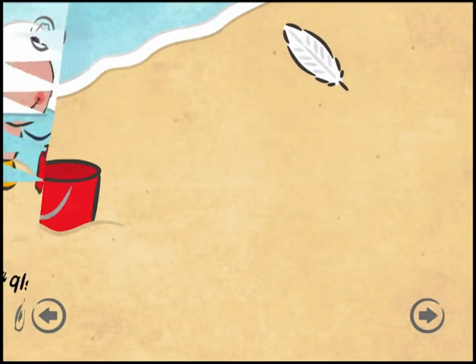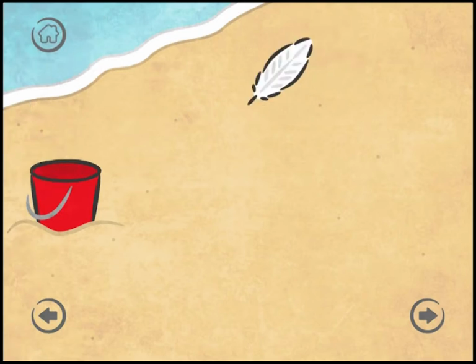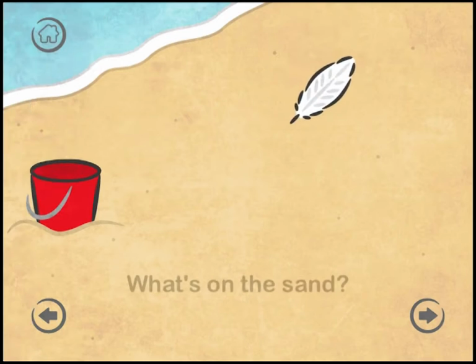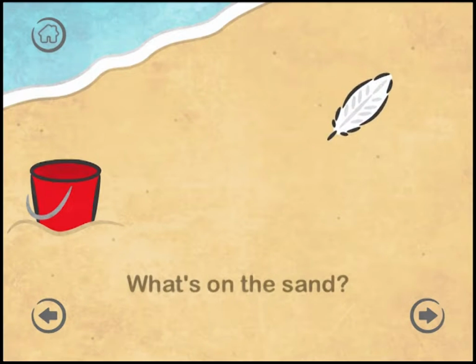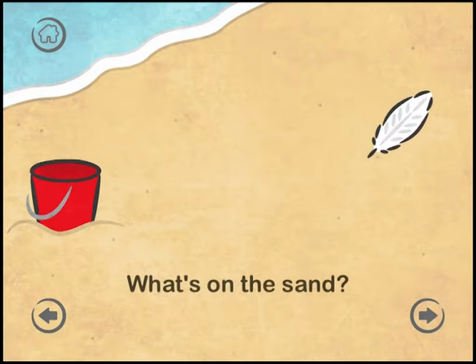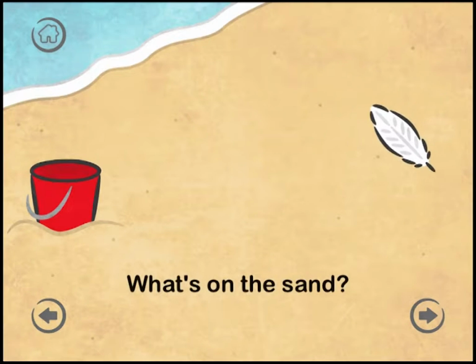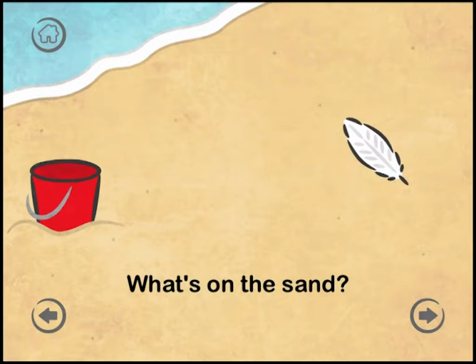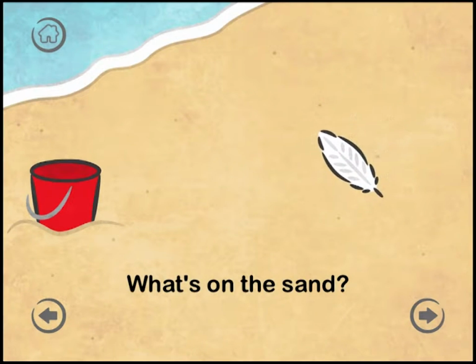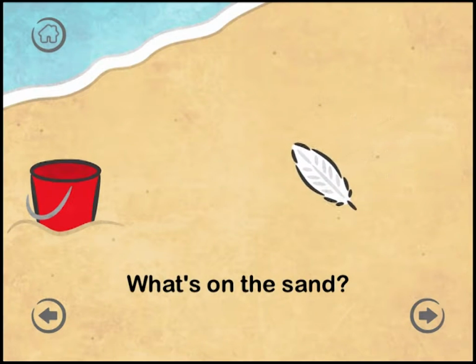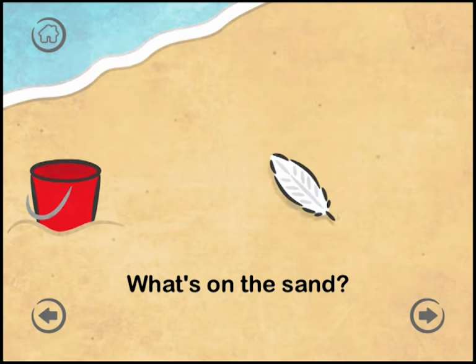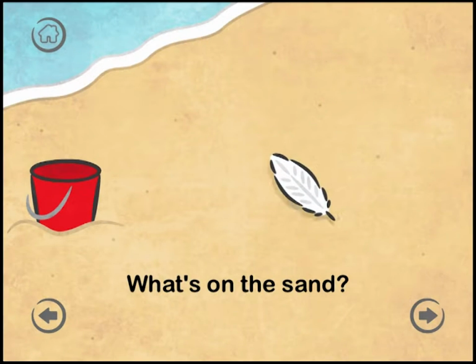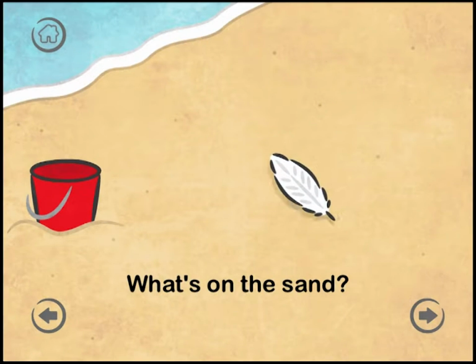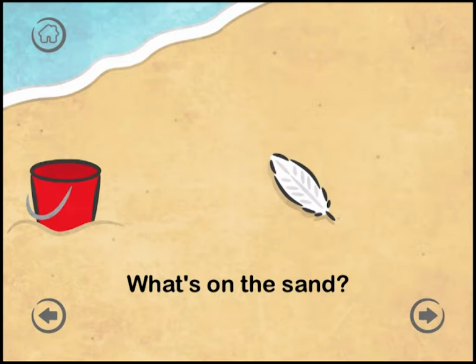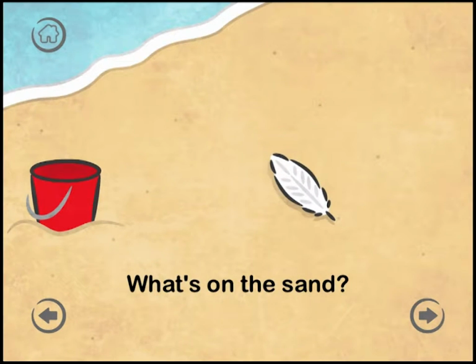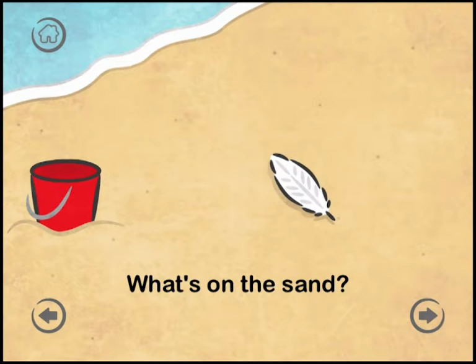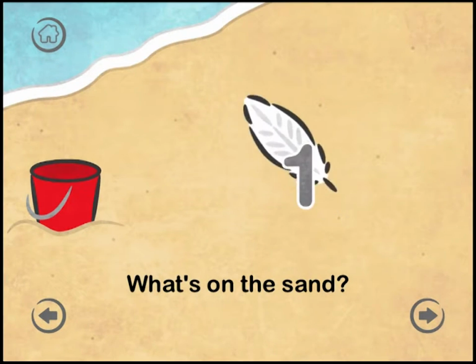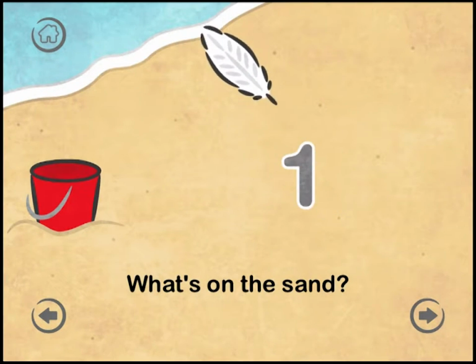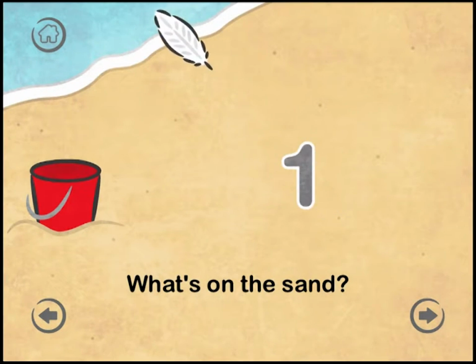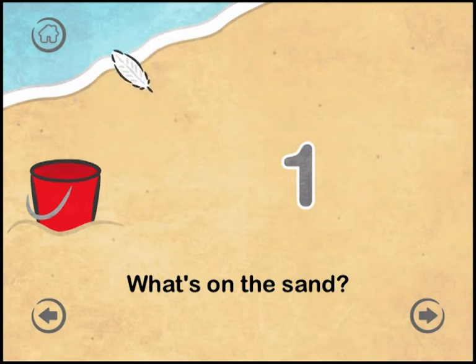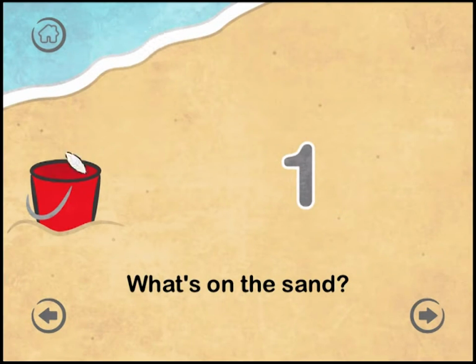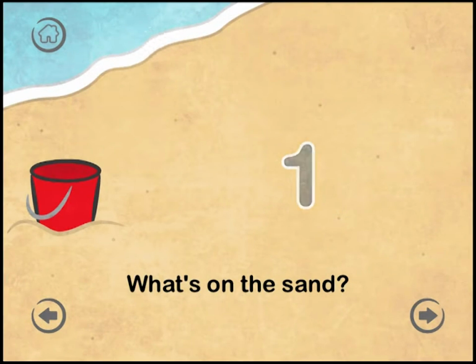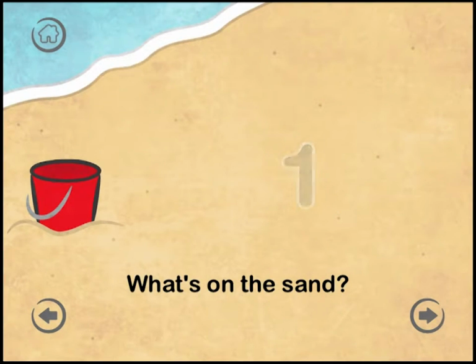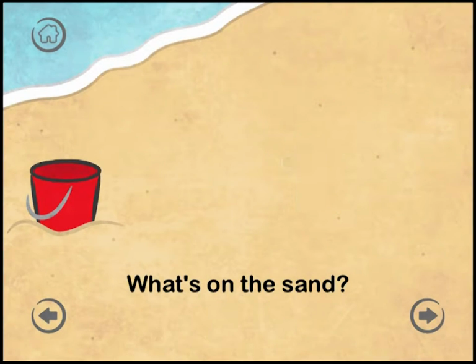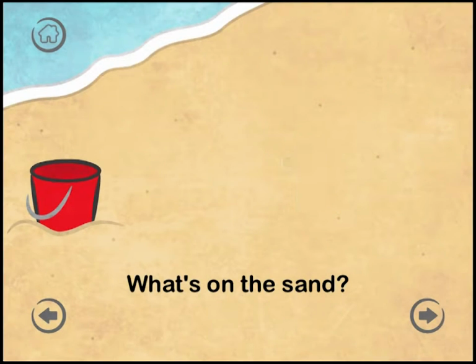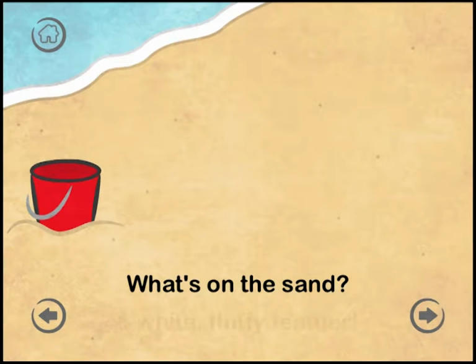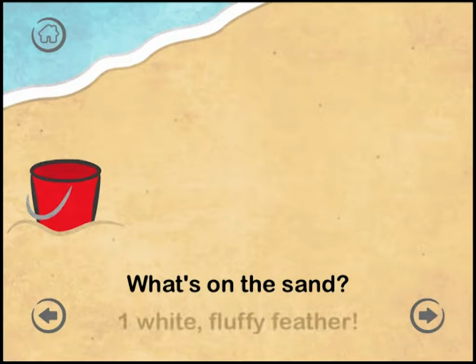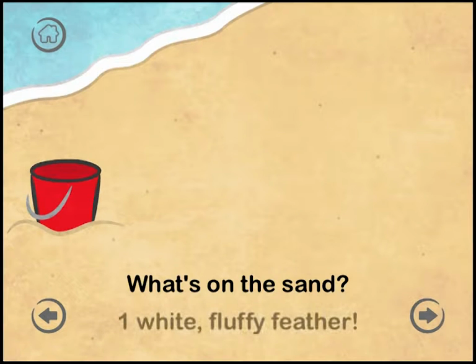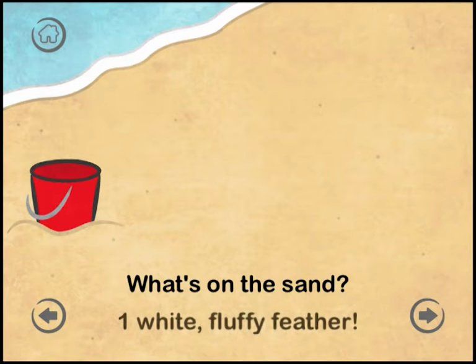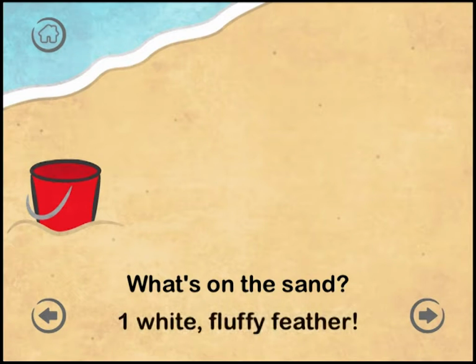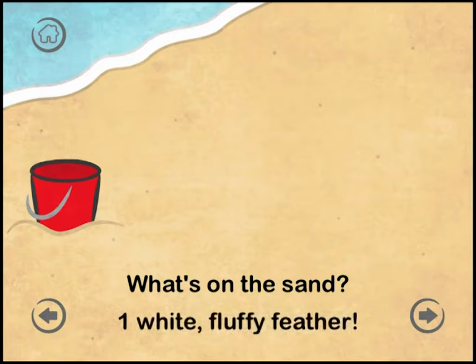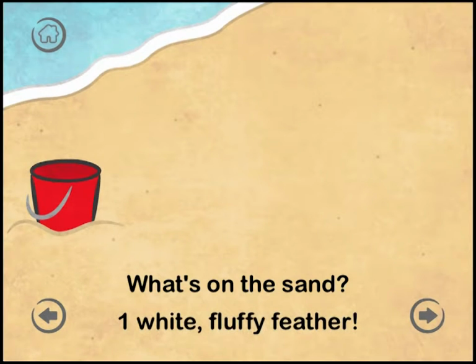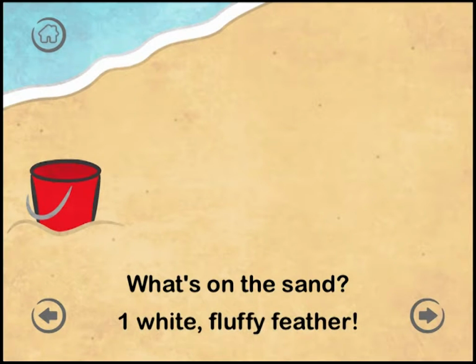What's on the sand? One. One white fluffy feather.